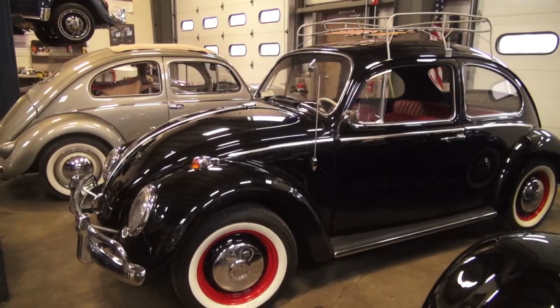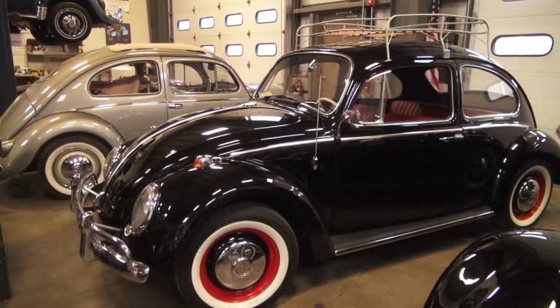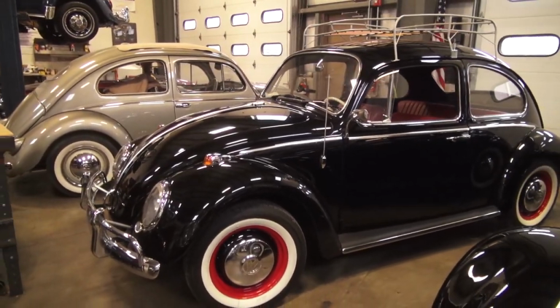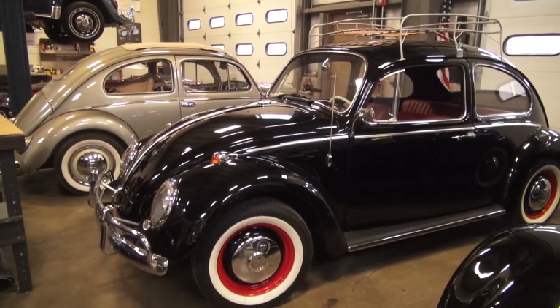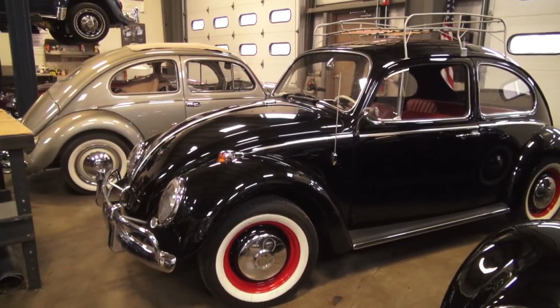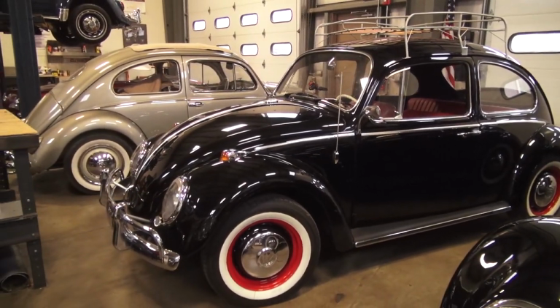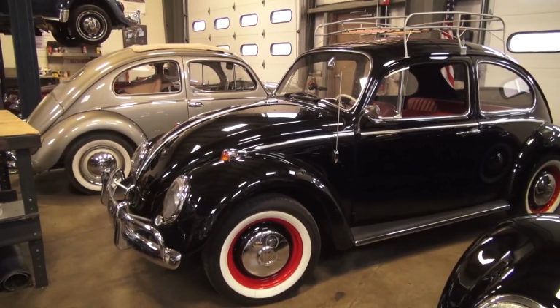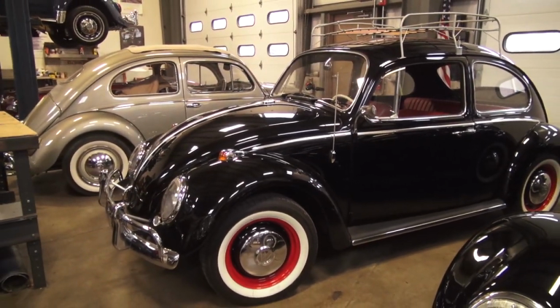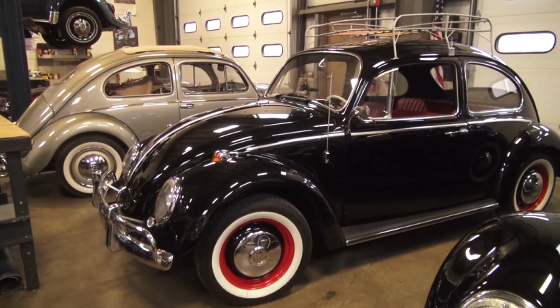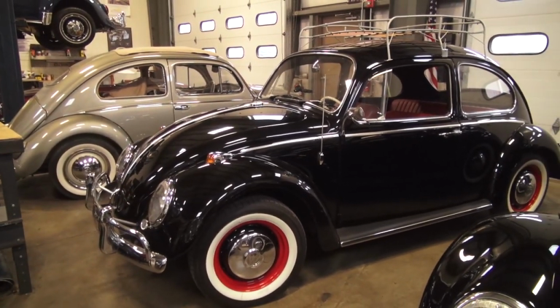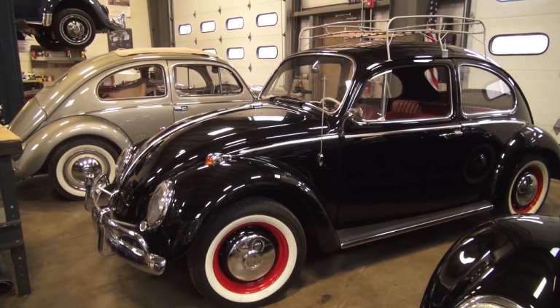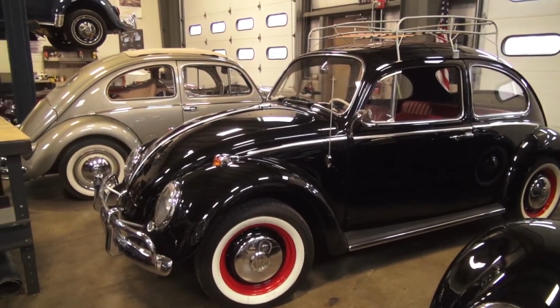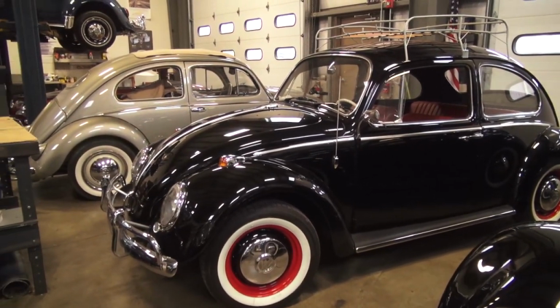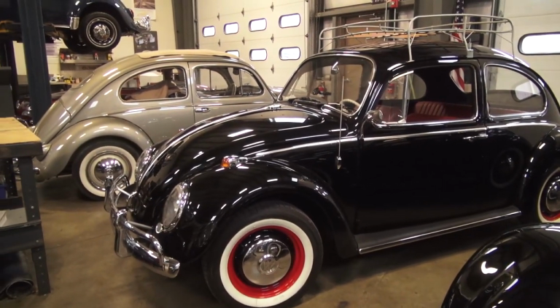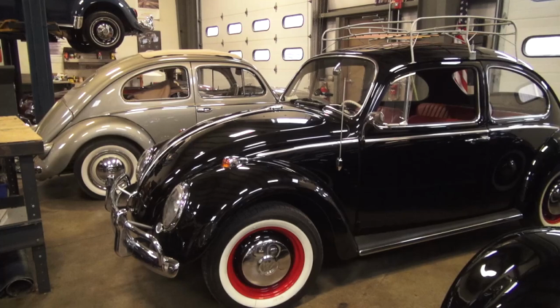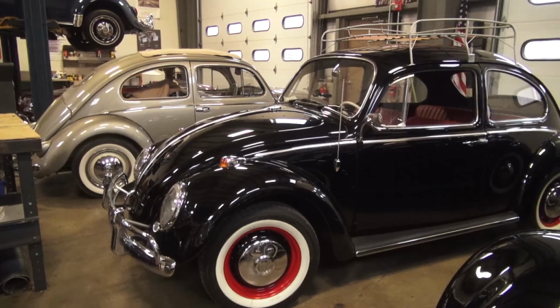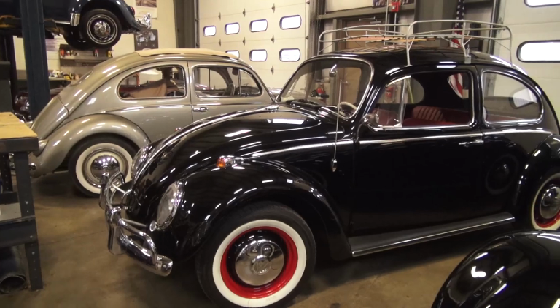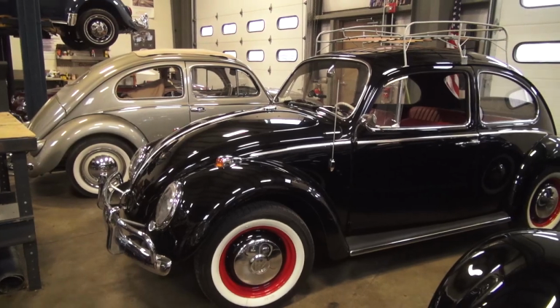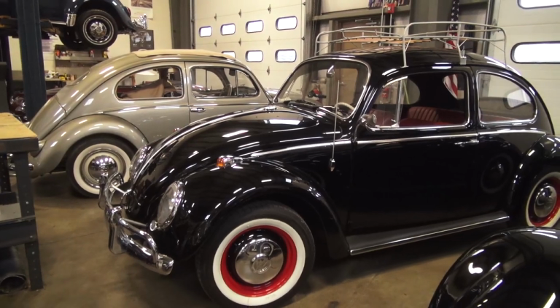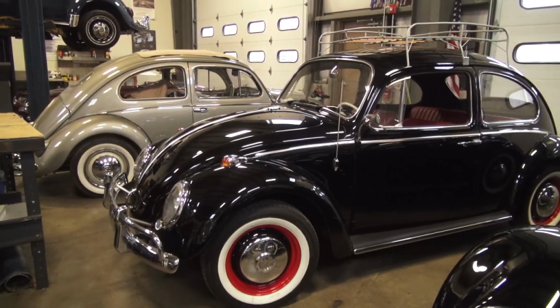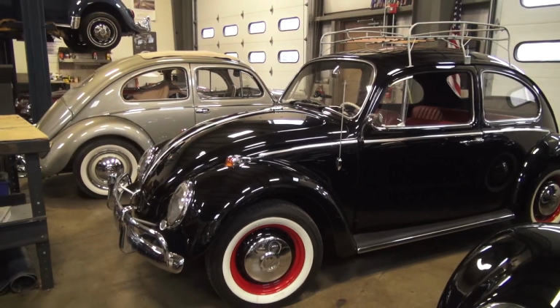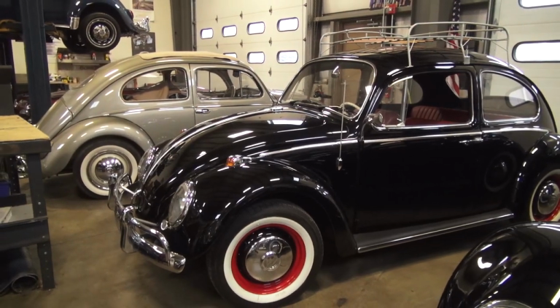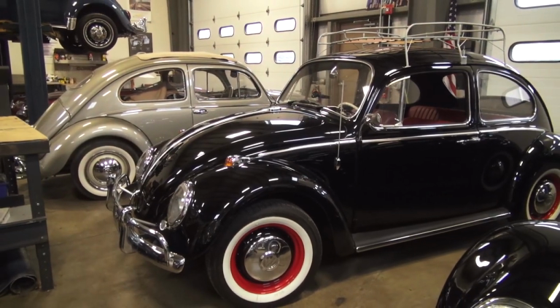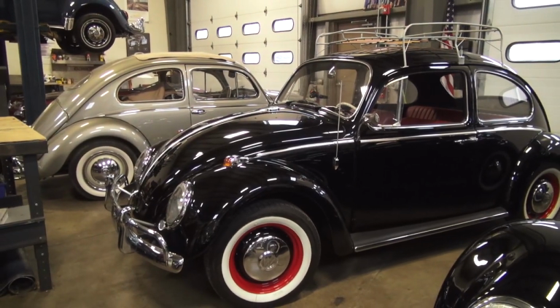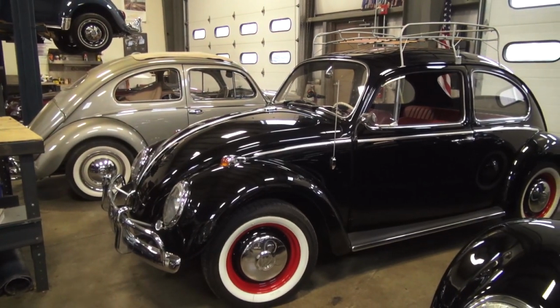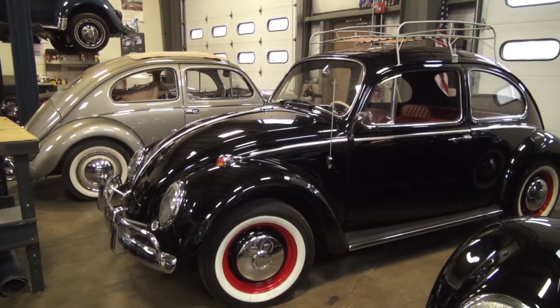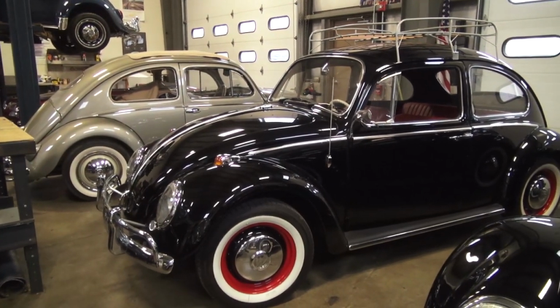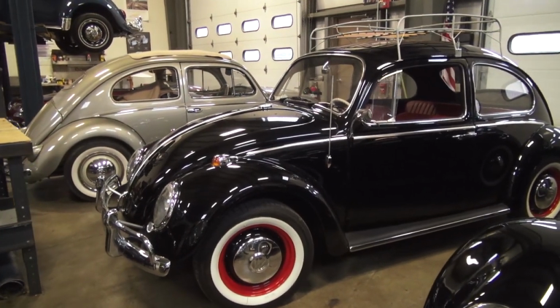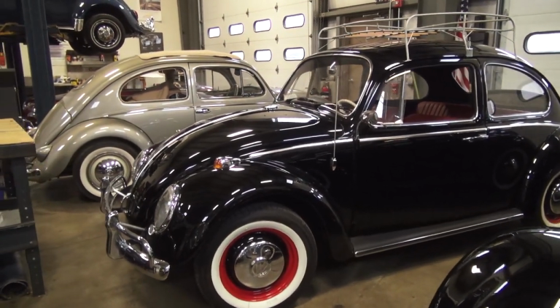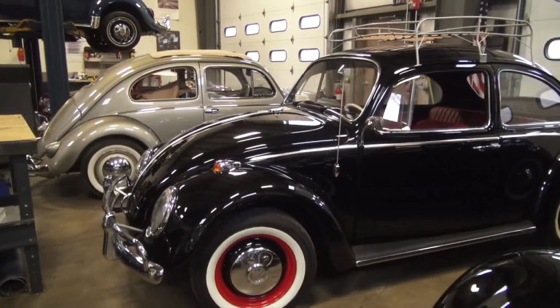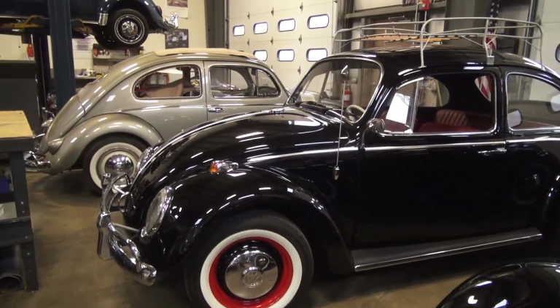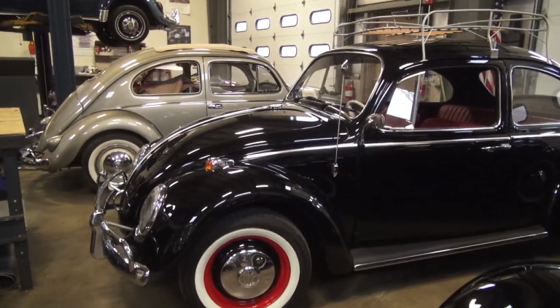Here's a '66 sedan that we had for sale — we finally sold this car. It is going to Raleigh, North Carolina. This is a cool car from my friend Cayman that we sold for him, really nice.